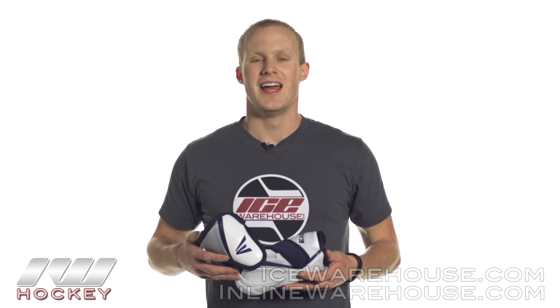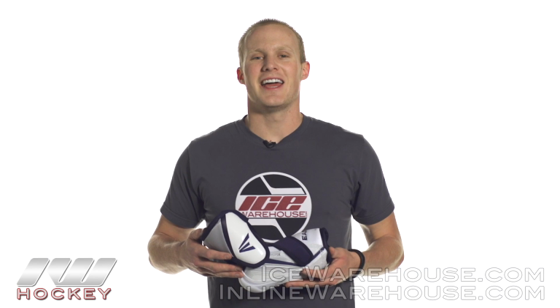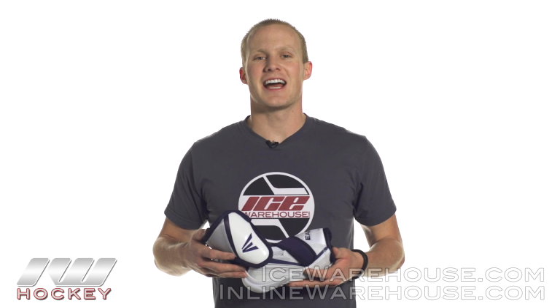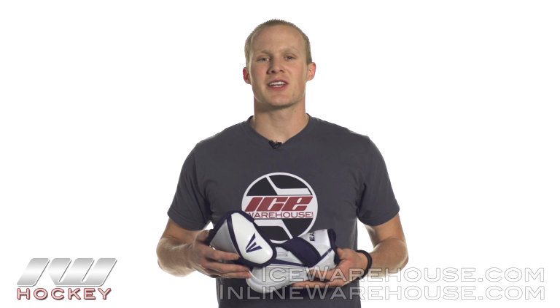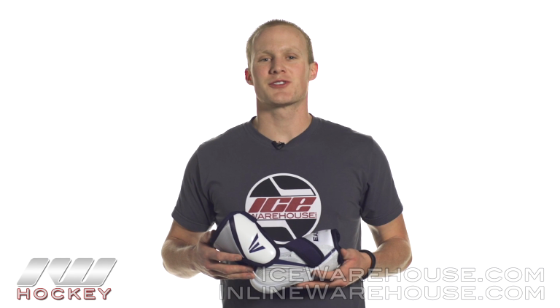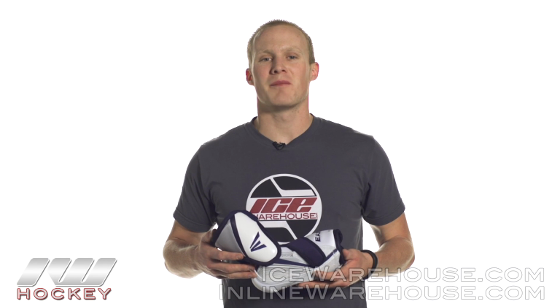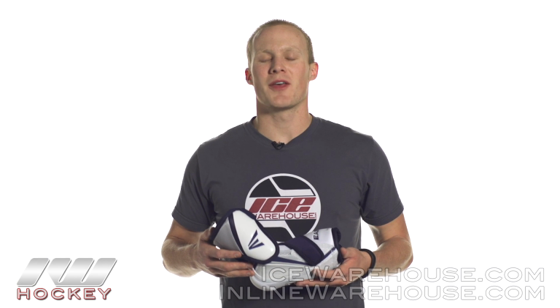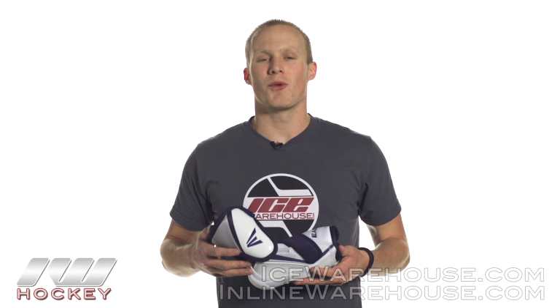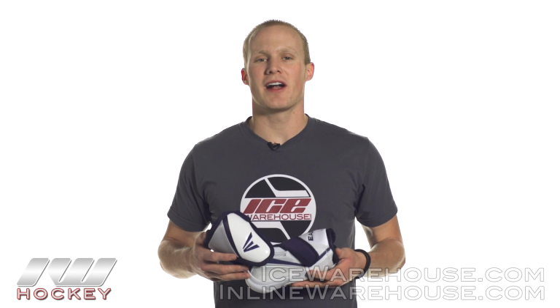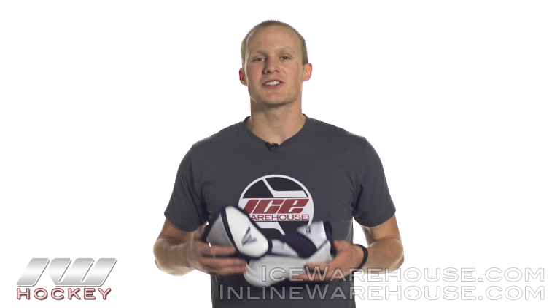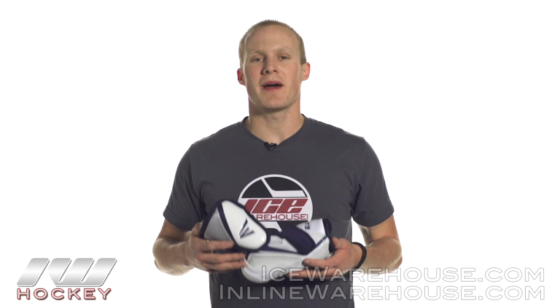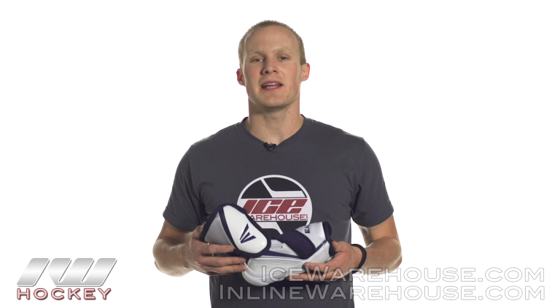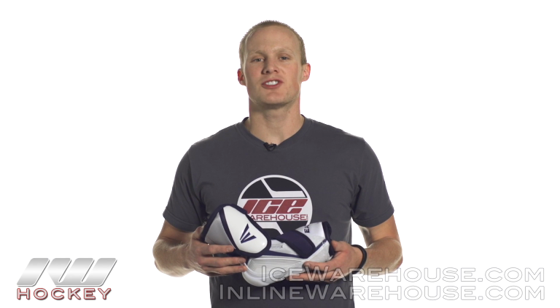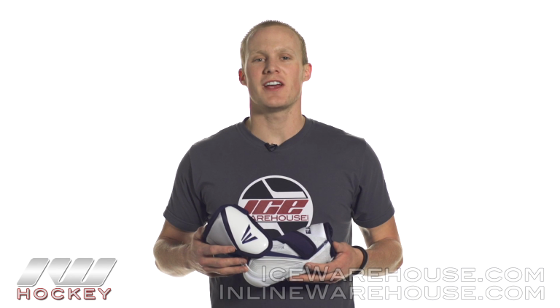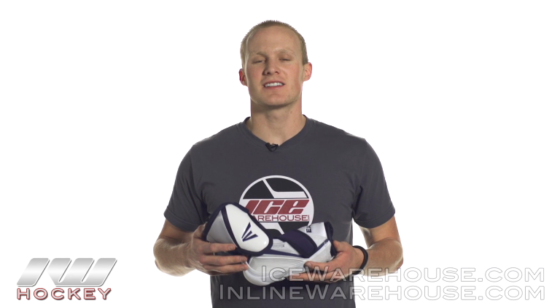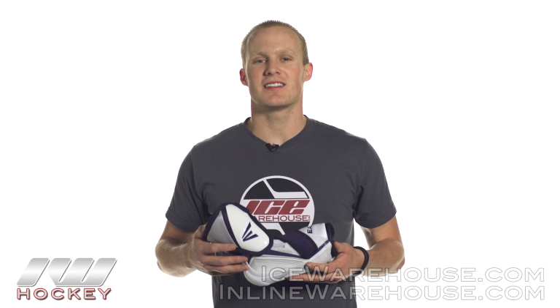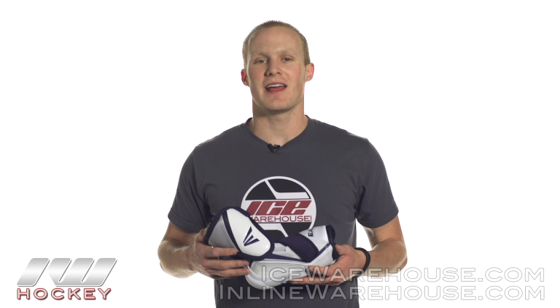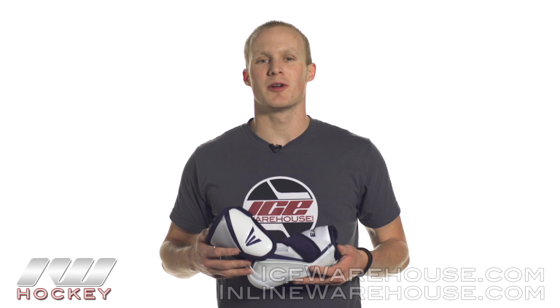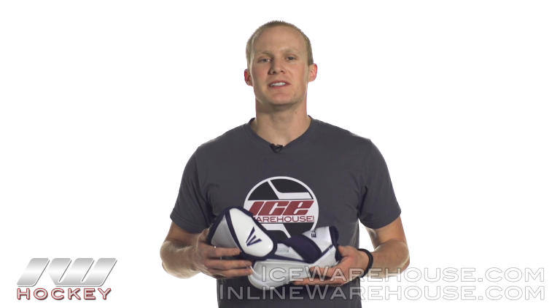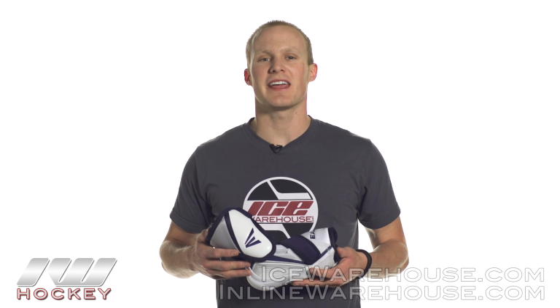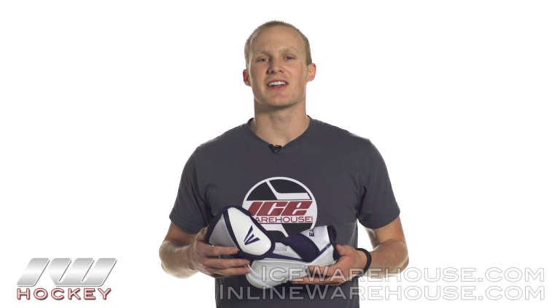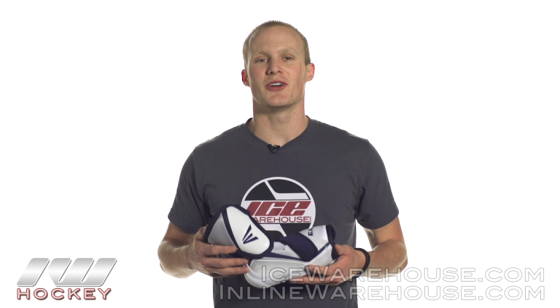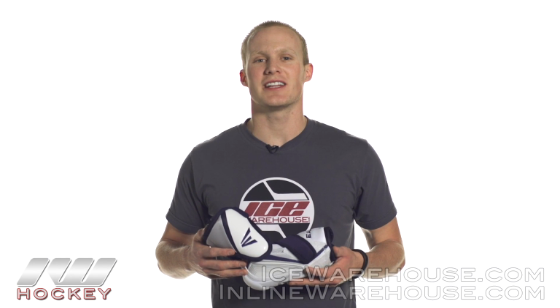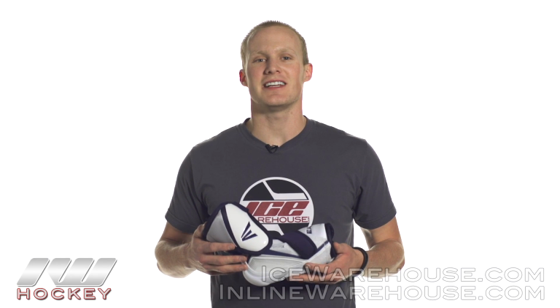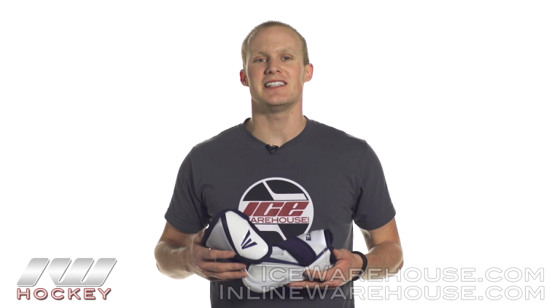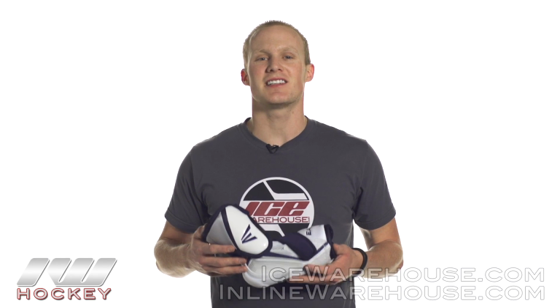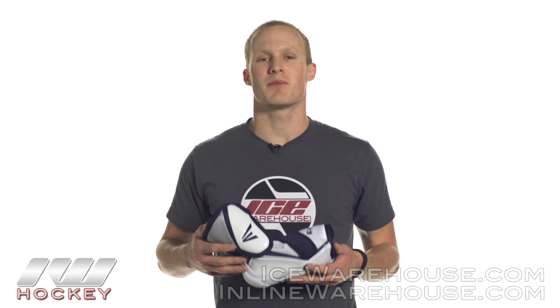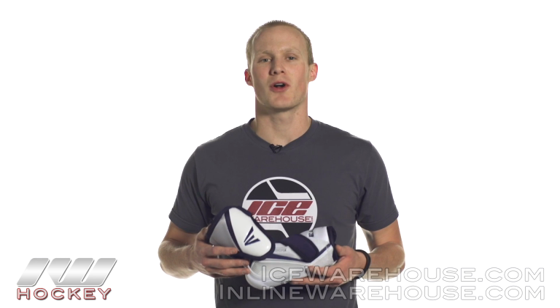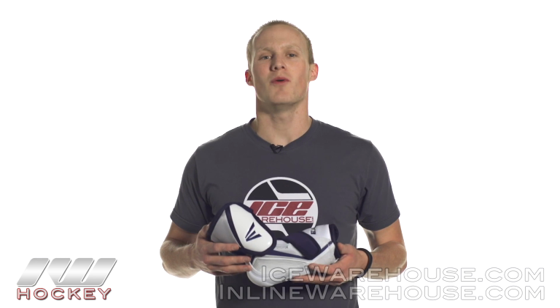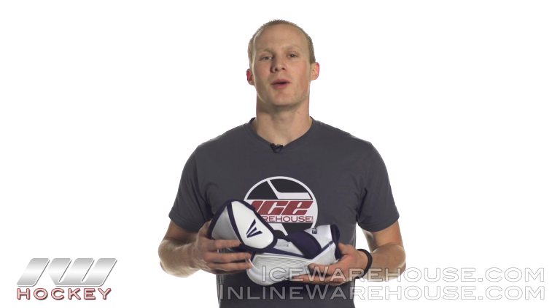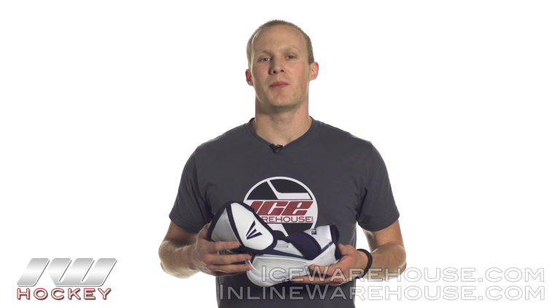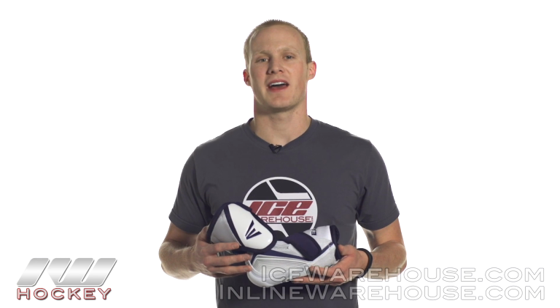Hey guys, thanks for stopping by the warehouse. My name is Chase and today we're going to be taking a look at the Easton Pro Elbow Pad.